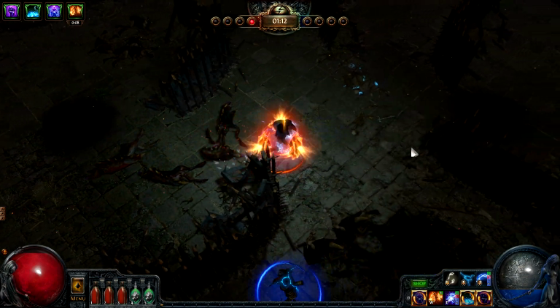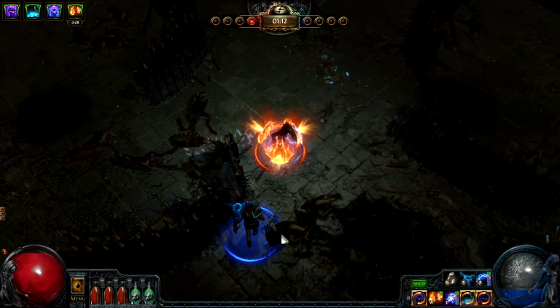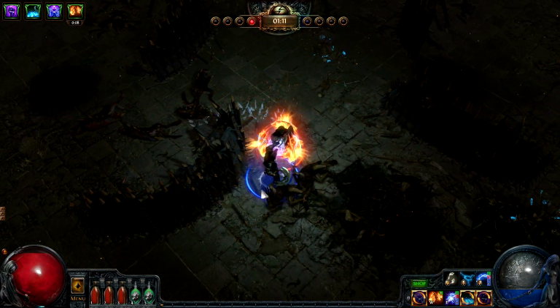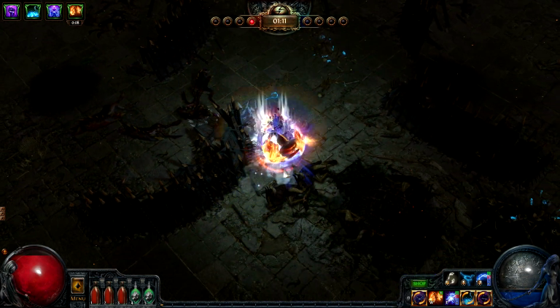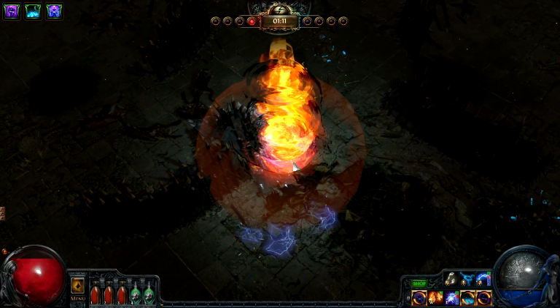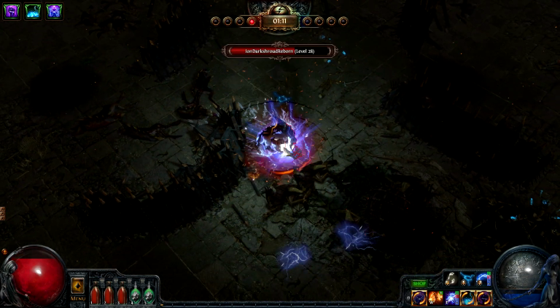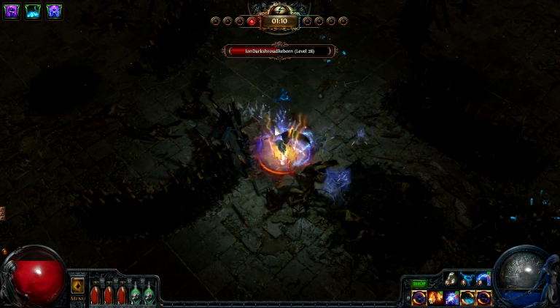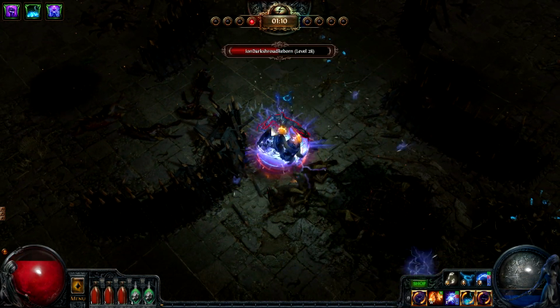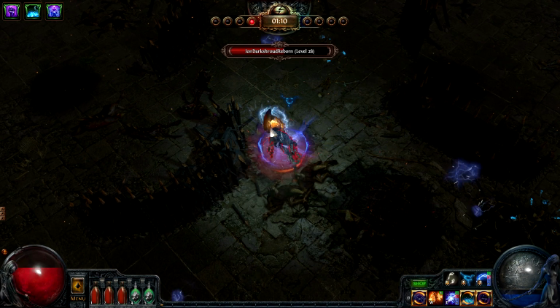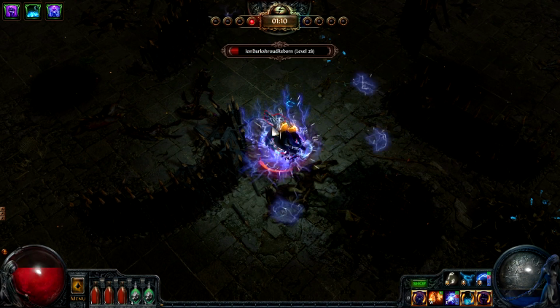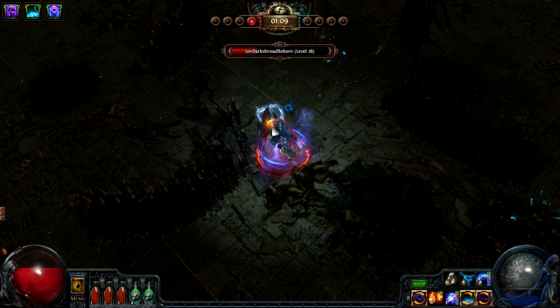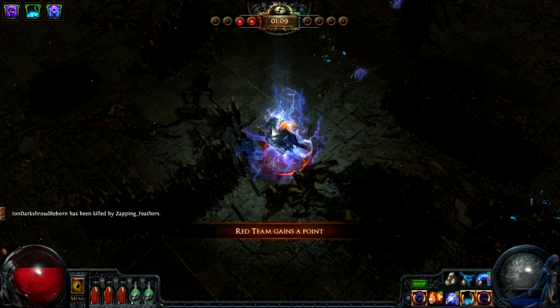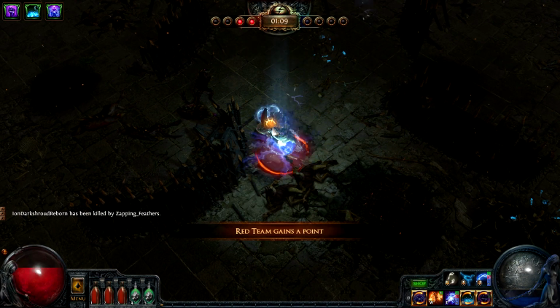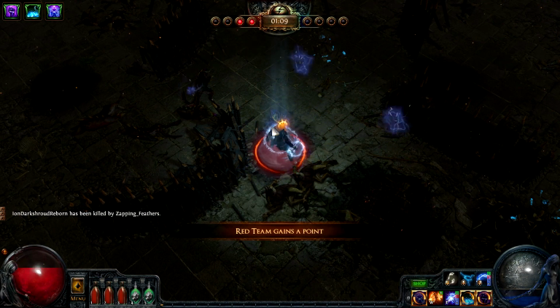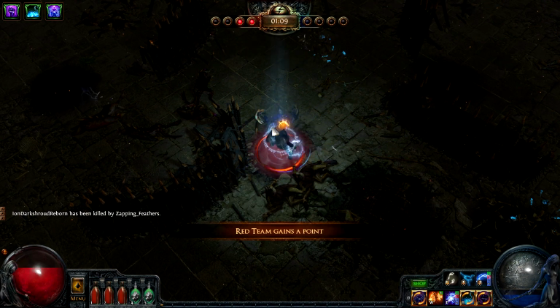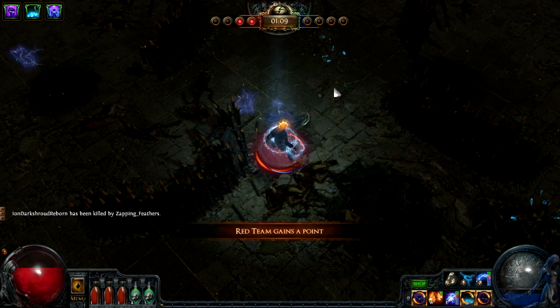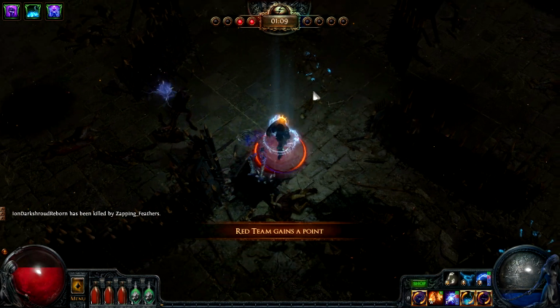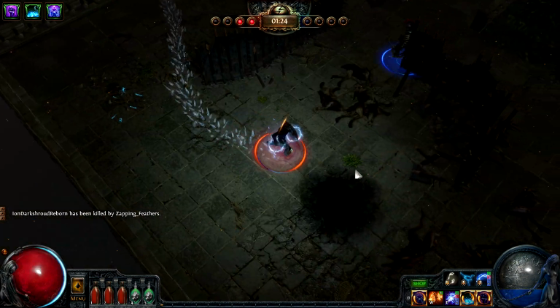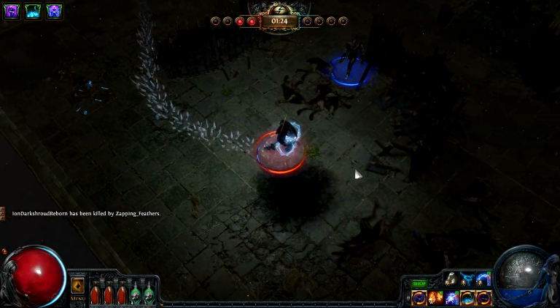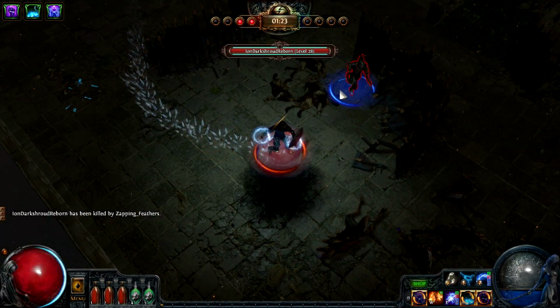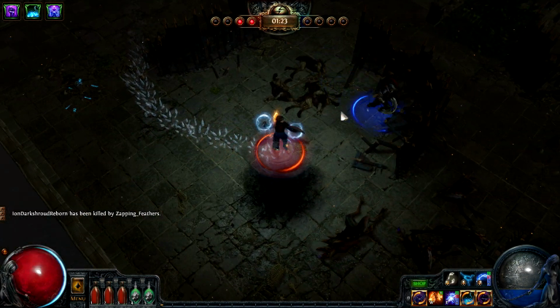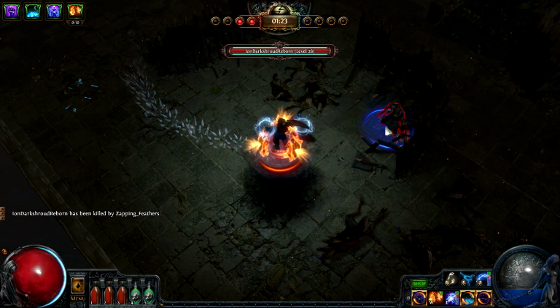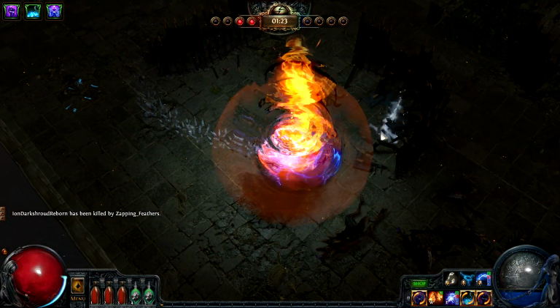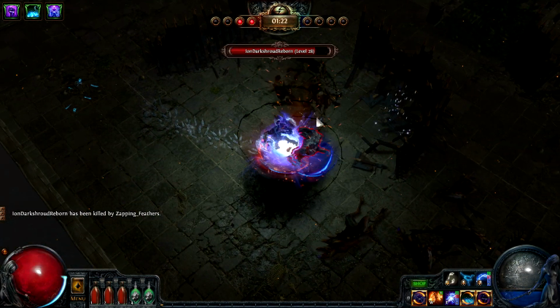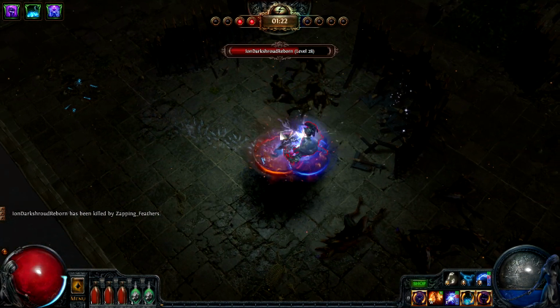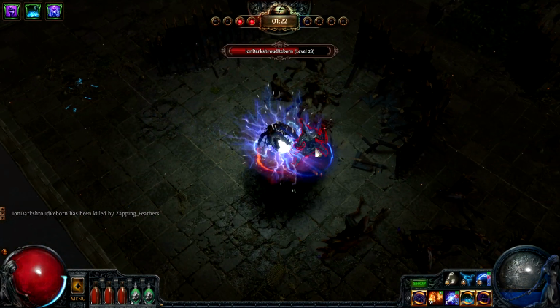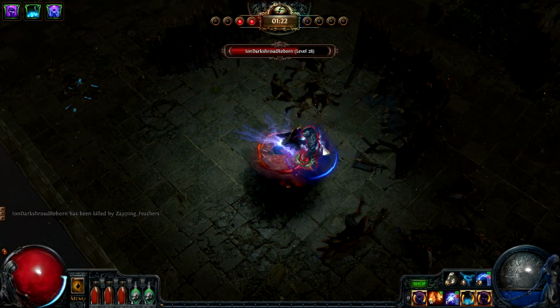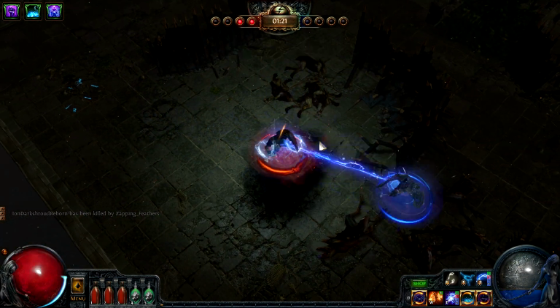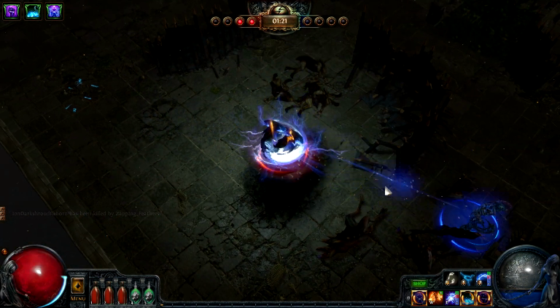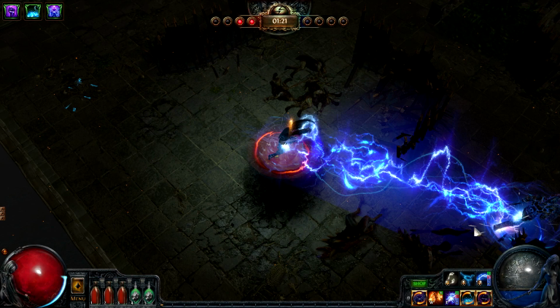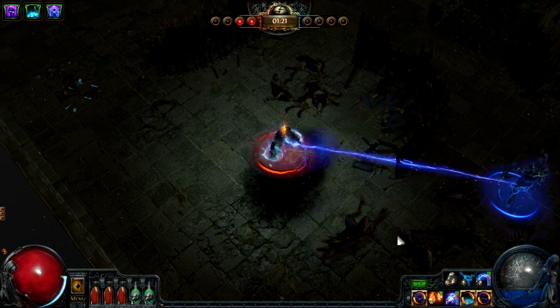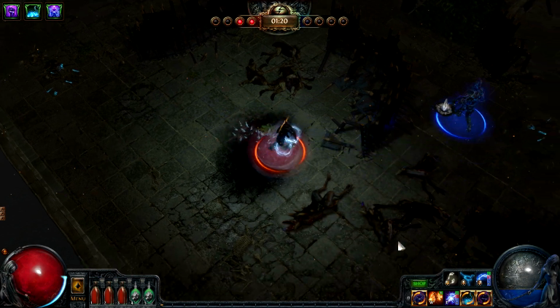The support gems selected are Enhance, Empower, Lightning Penetration, and Added Lightning Damage. The Enhance gem can be swapped out for Block Penetration in certain matchups.